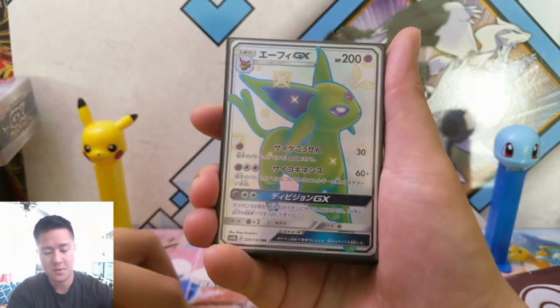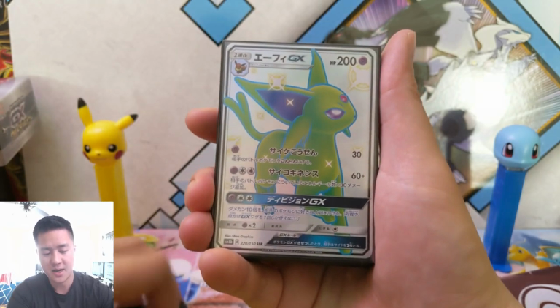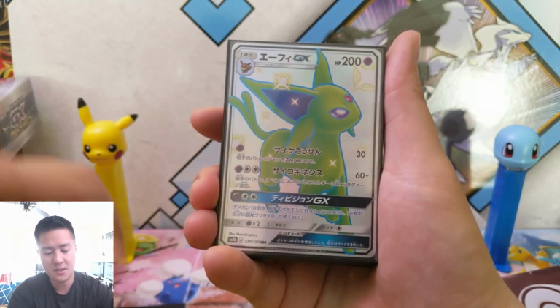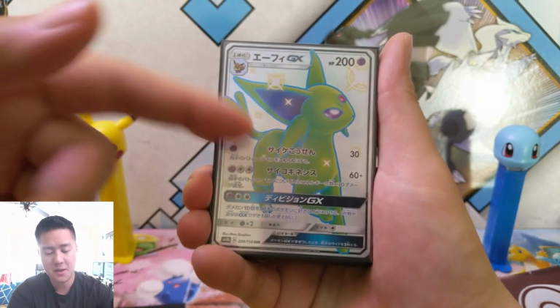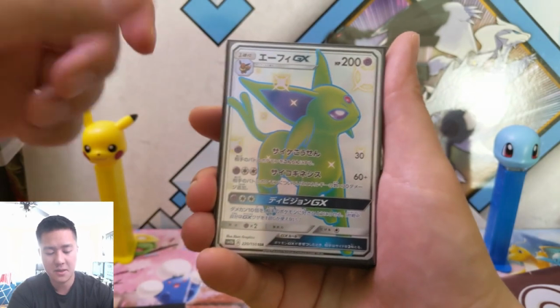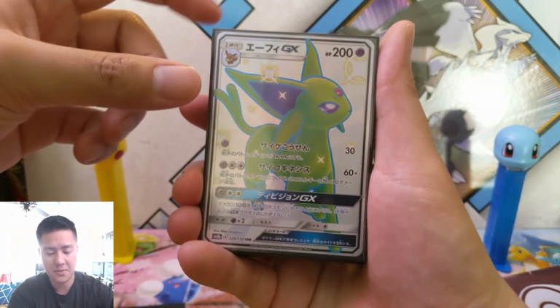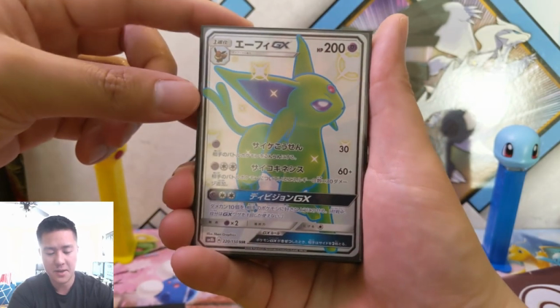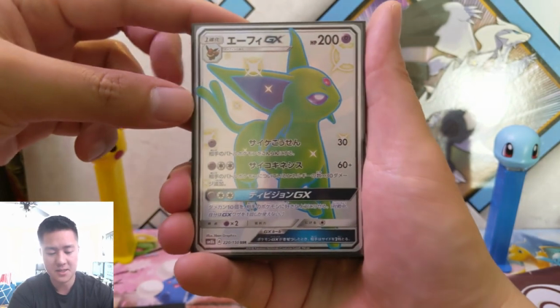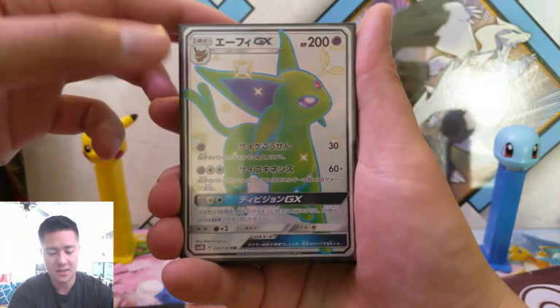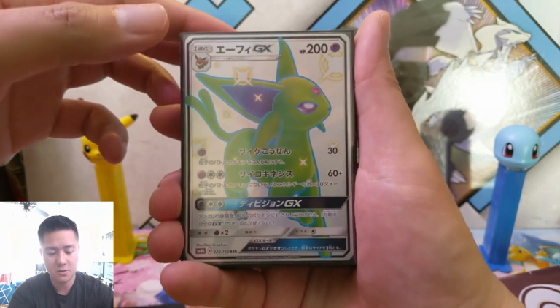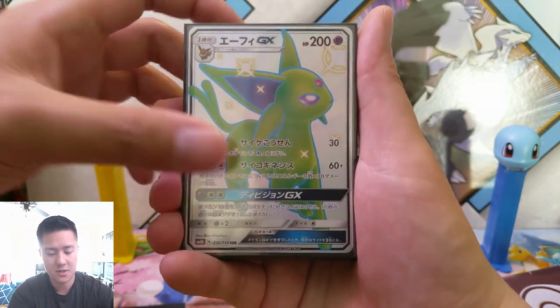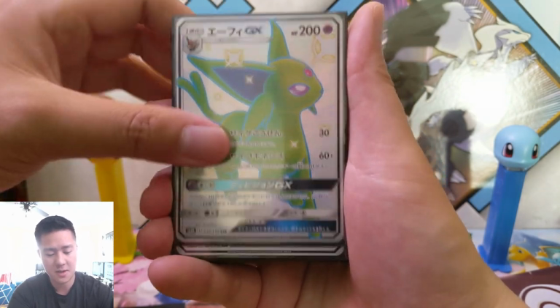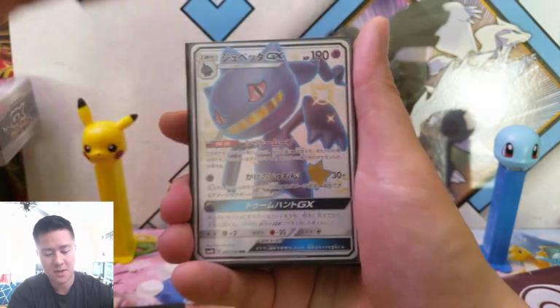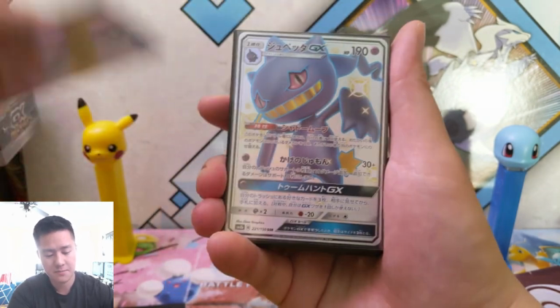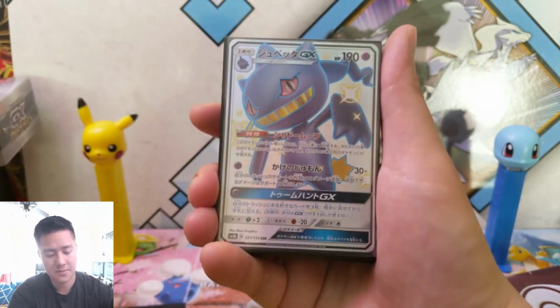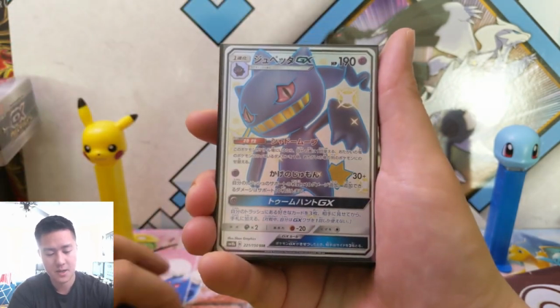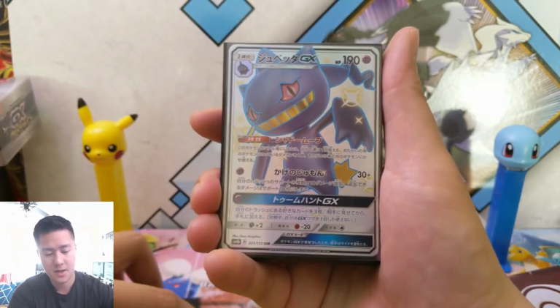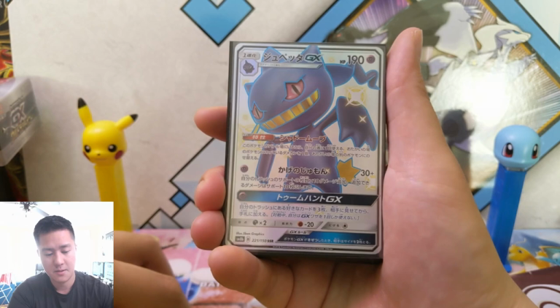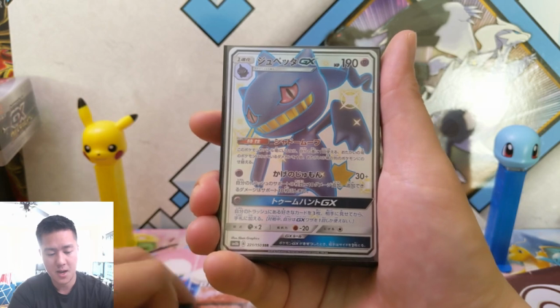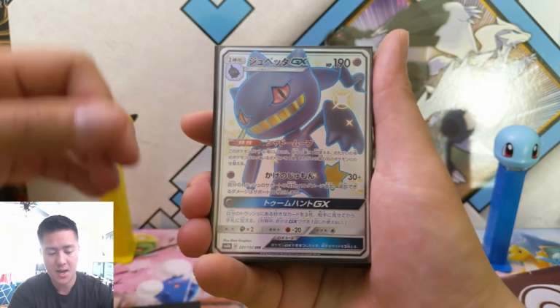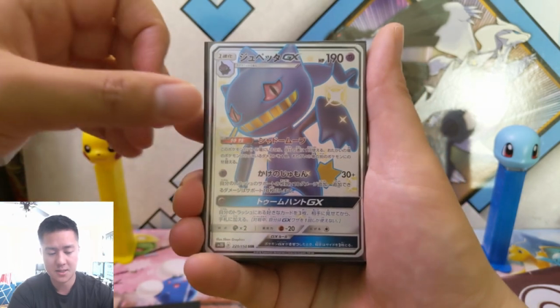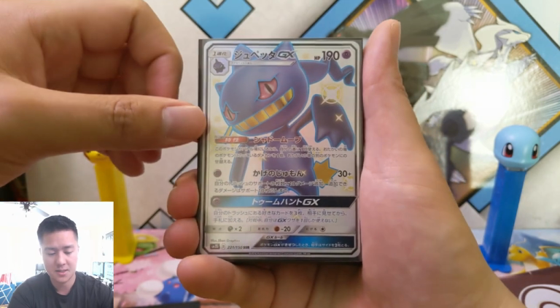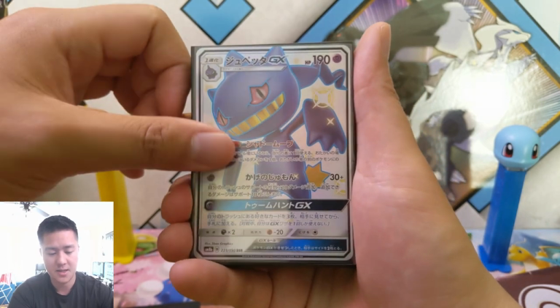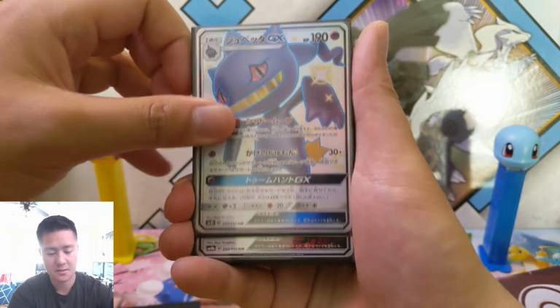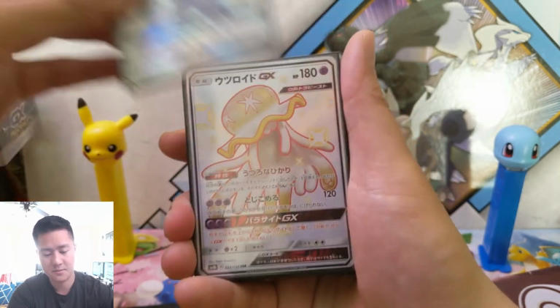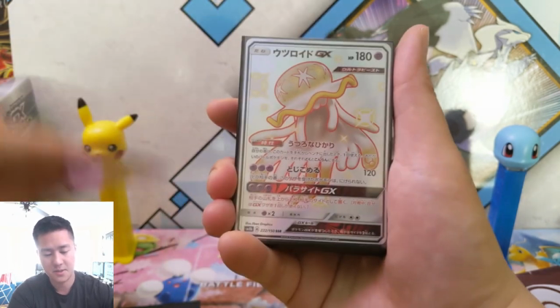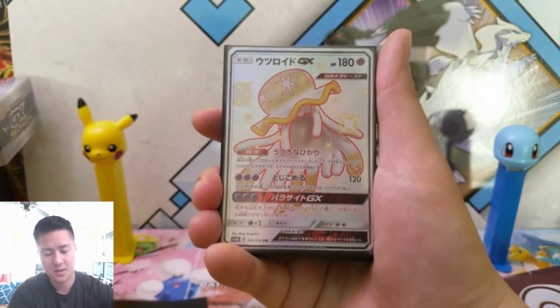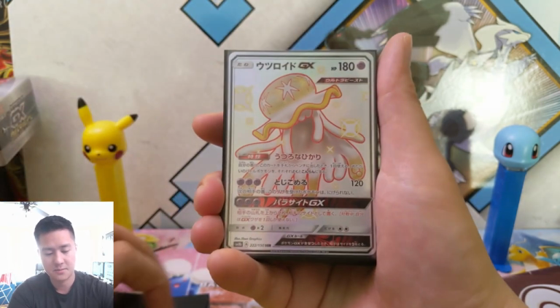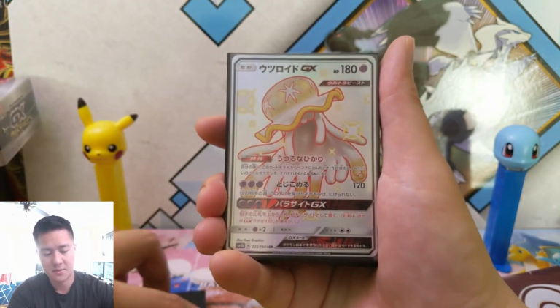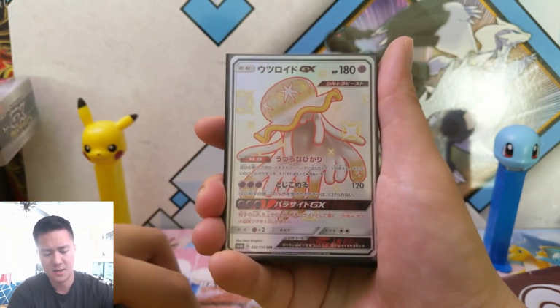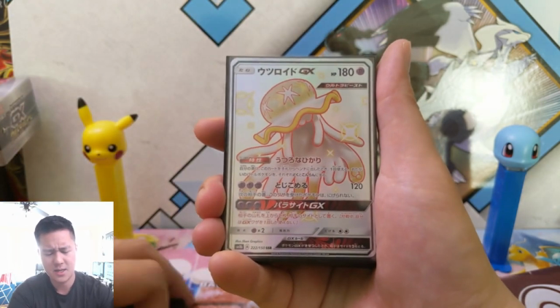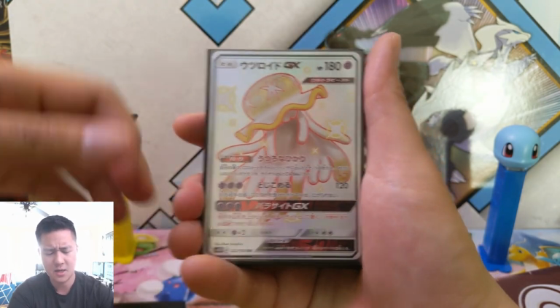Espeon — this is probably one of the best Eeveelution ones in my opinion. Beedrill — eh.